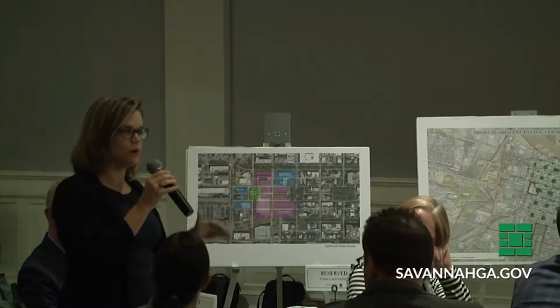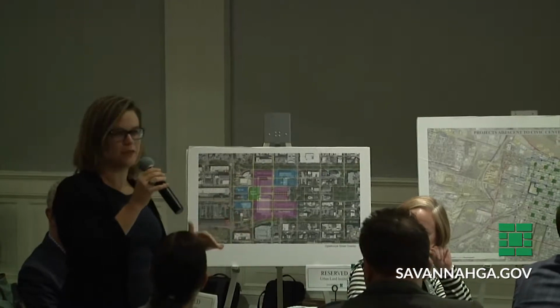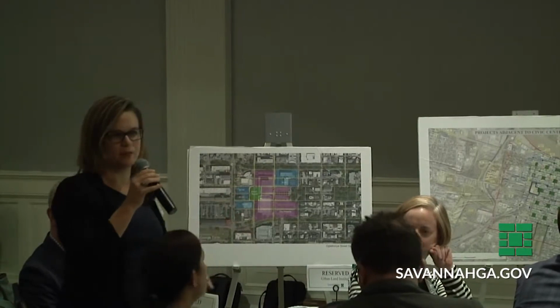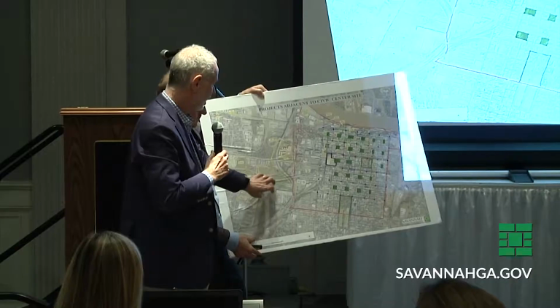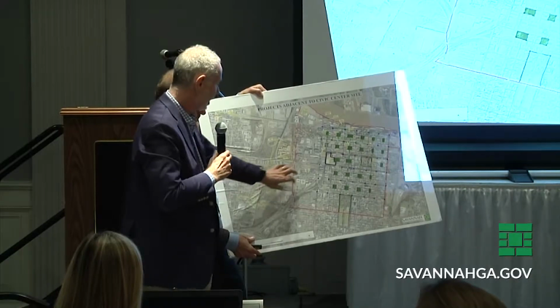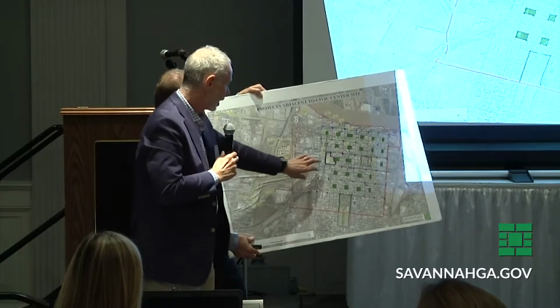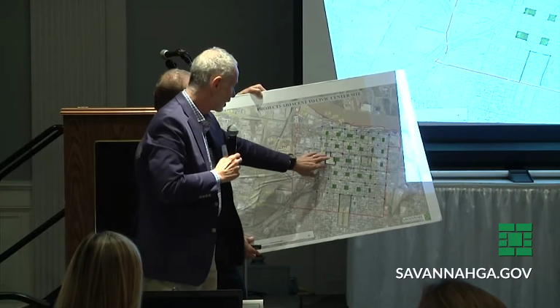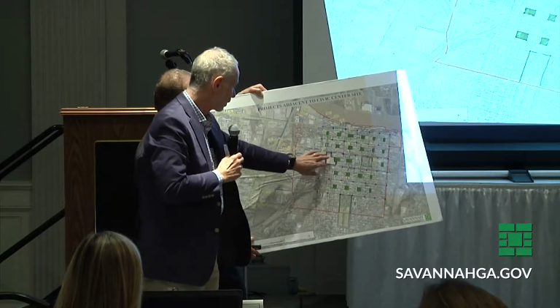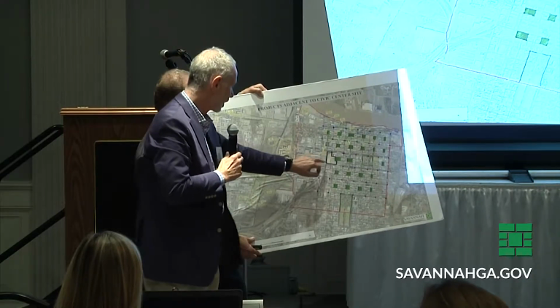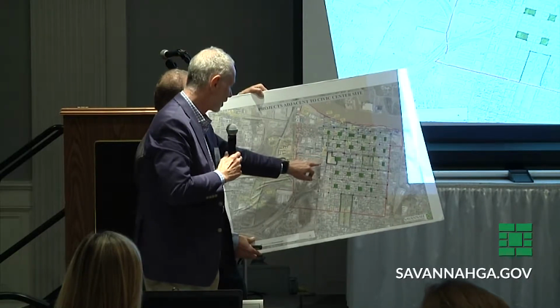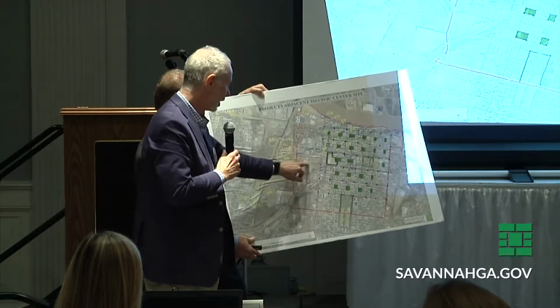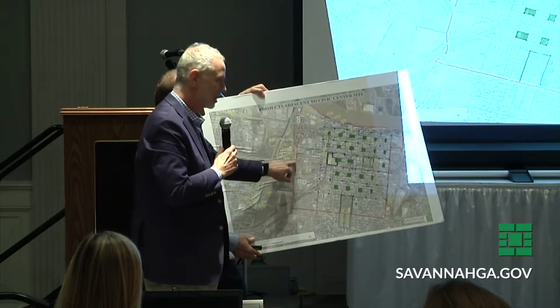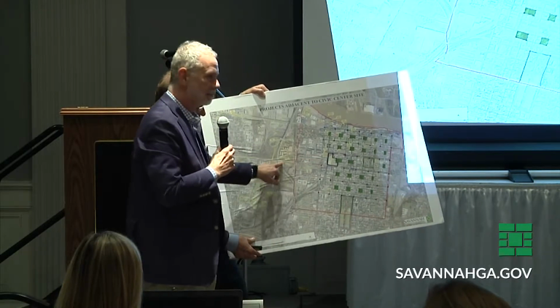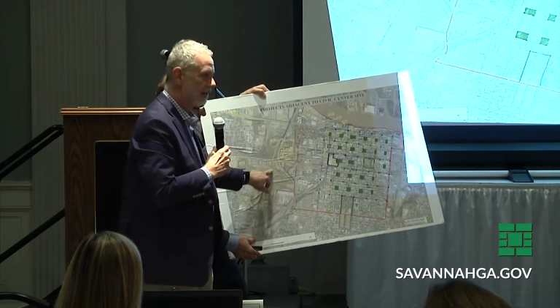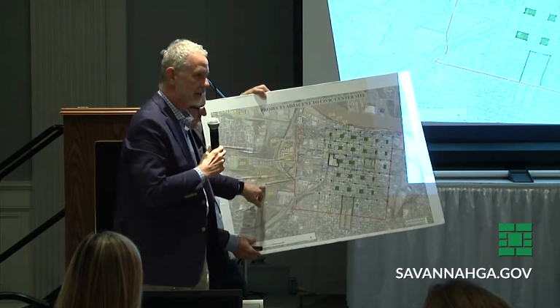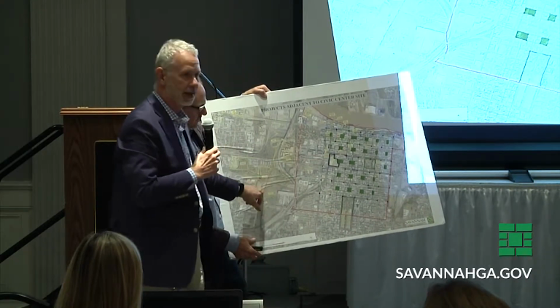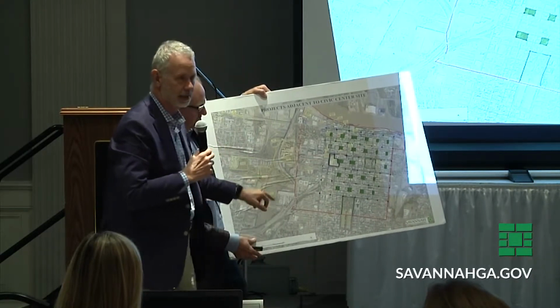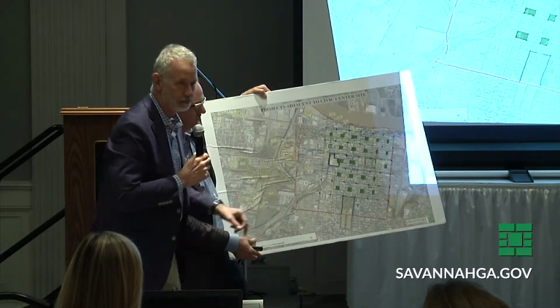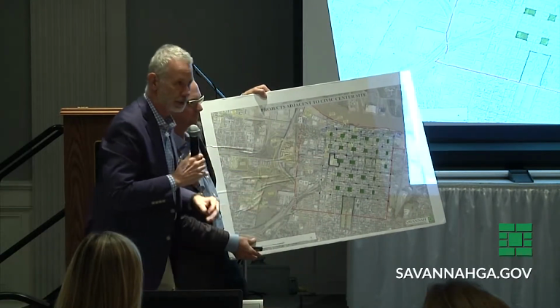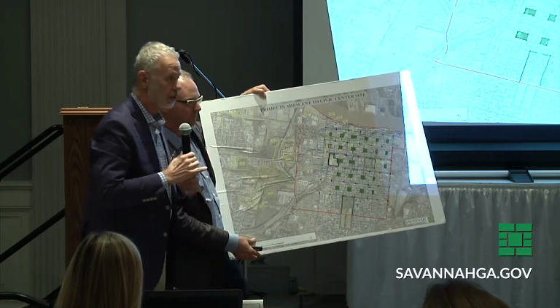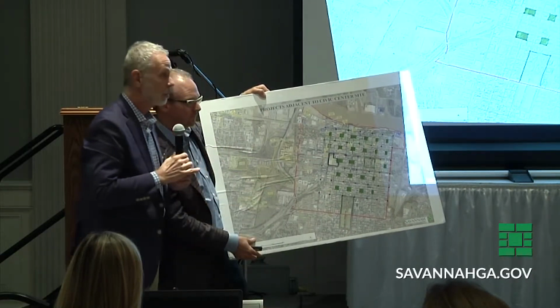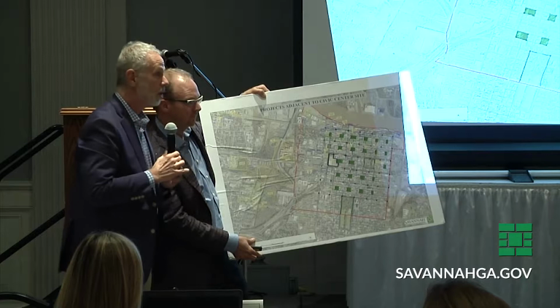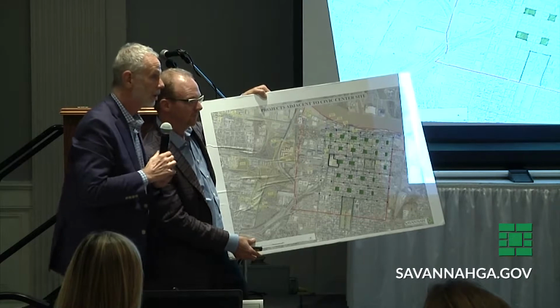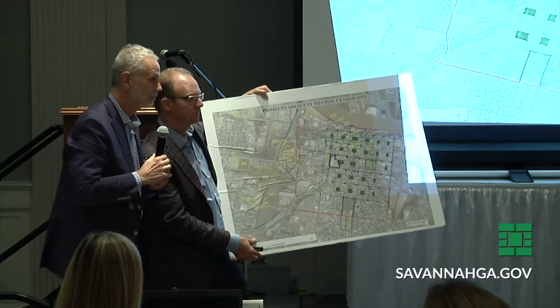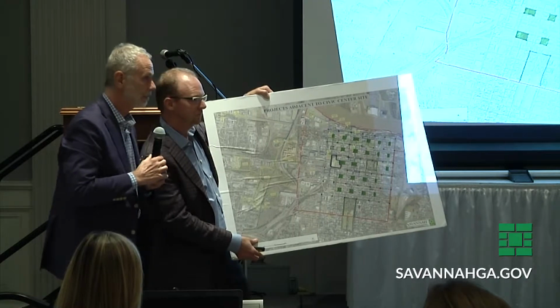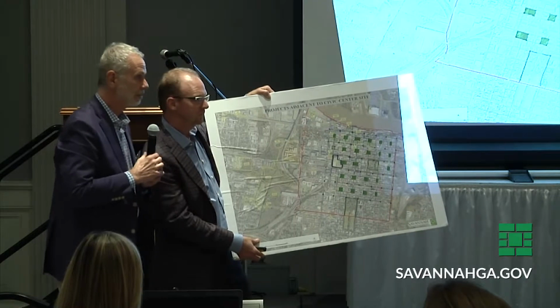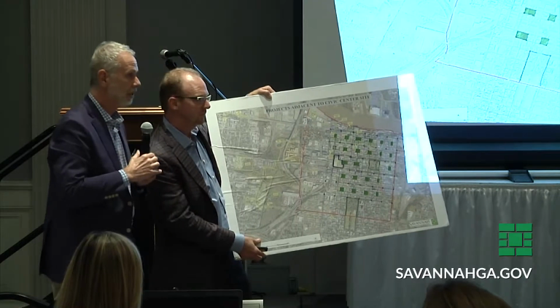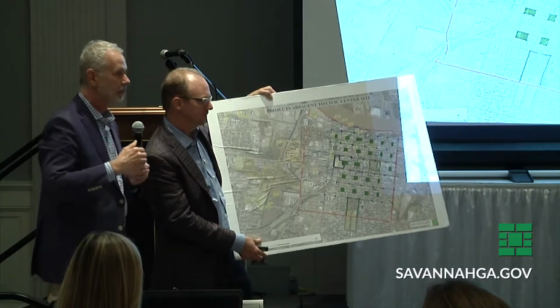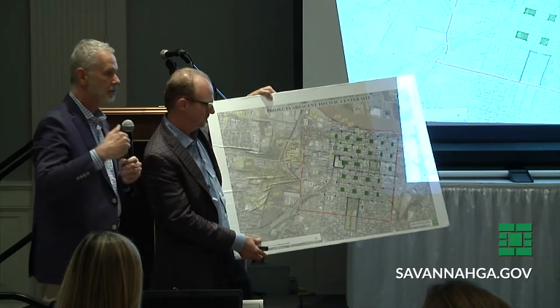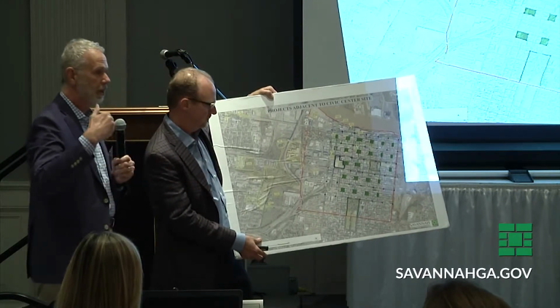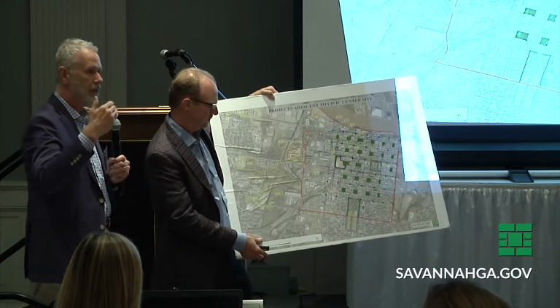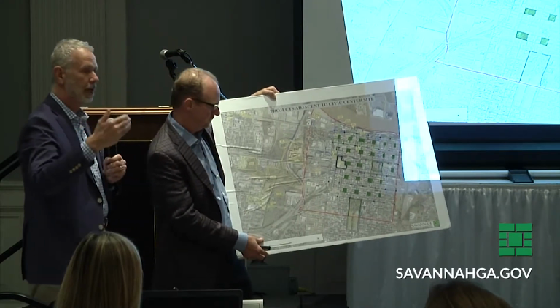Following this preliminary presentation, the Urban Land Institute will present an official report to Council in the coming months.